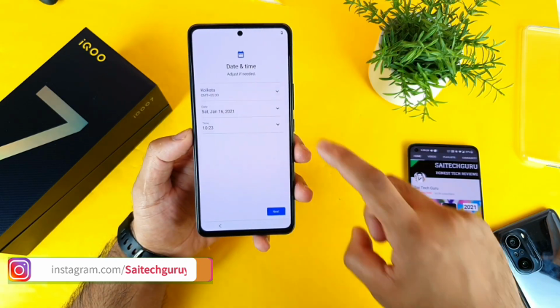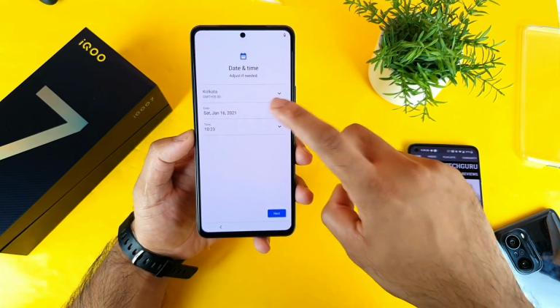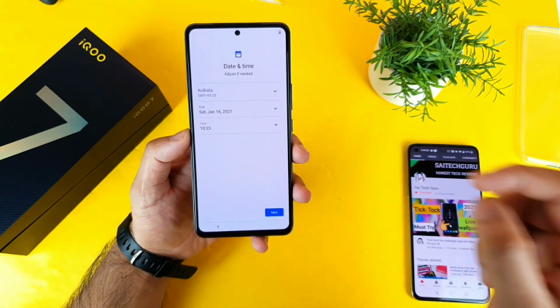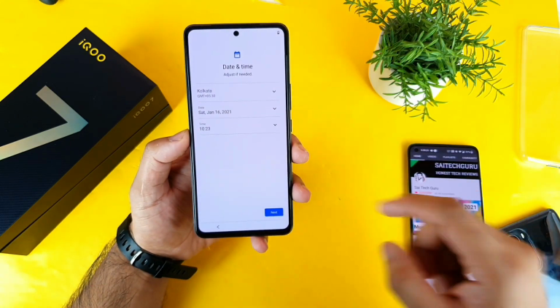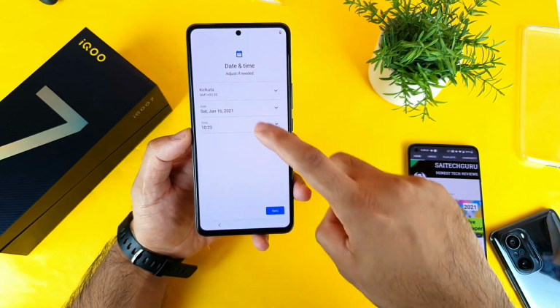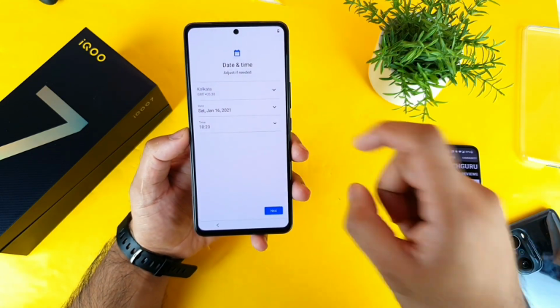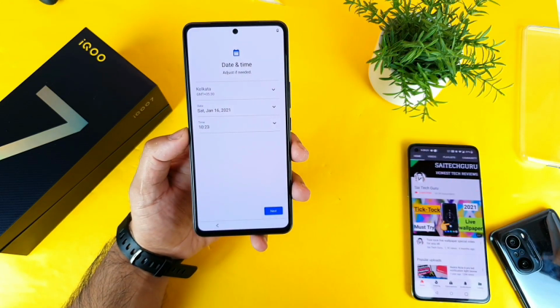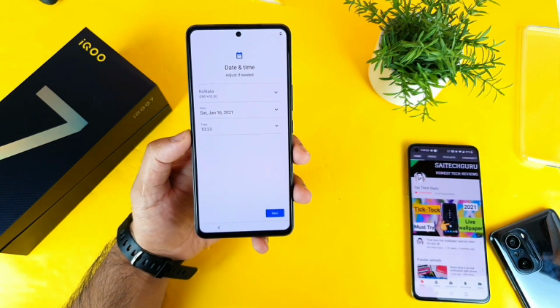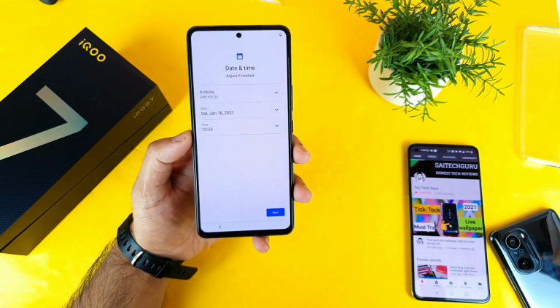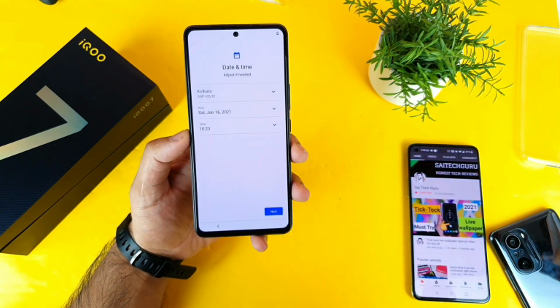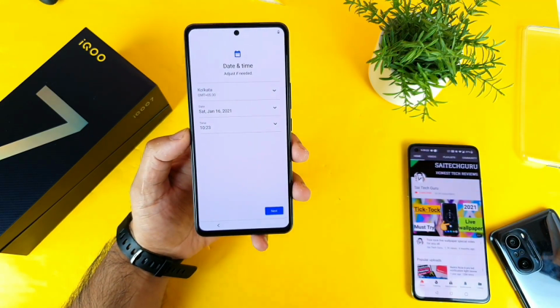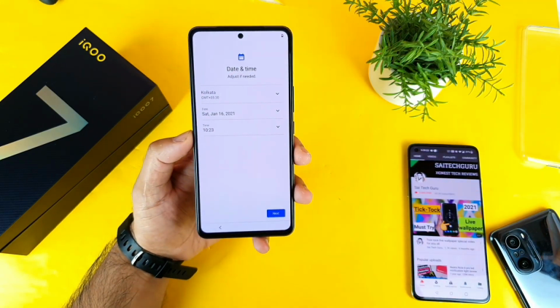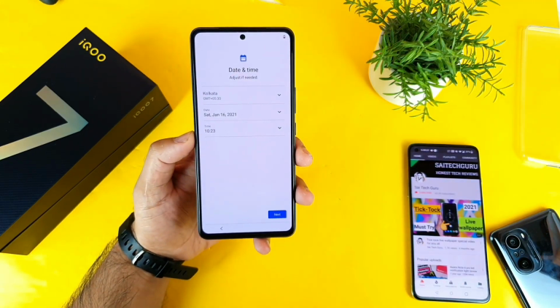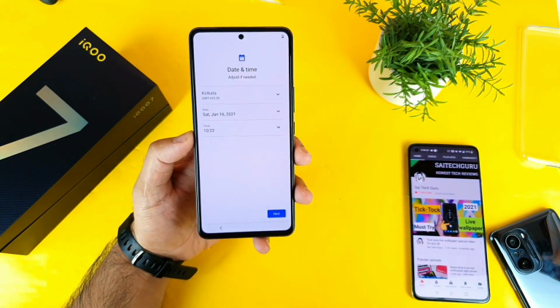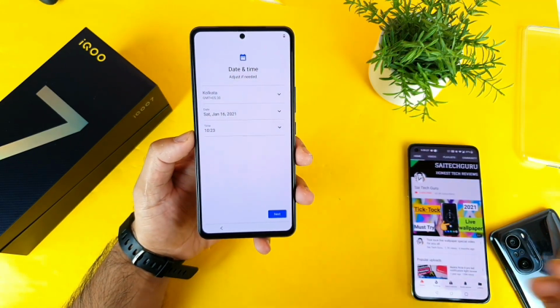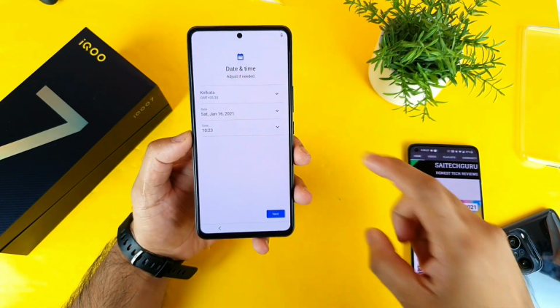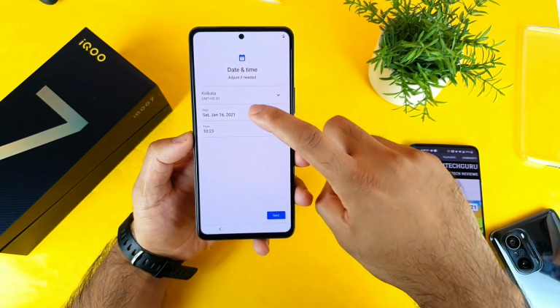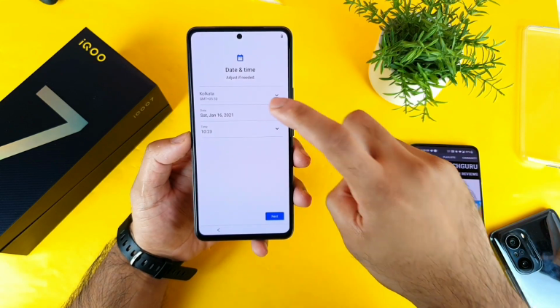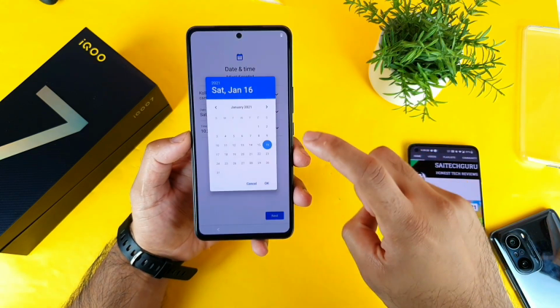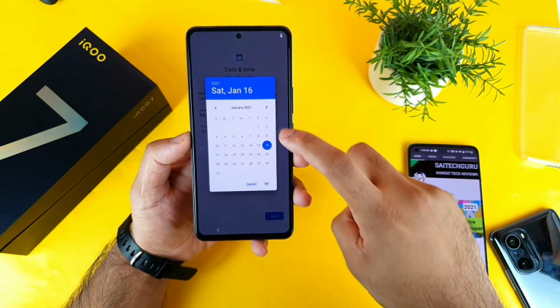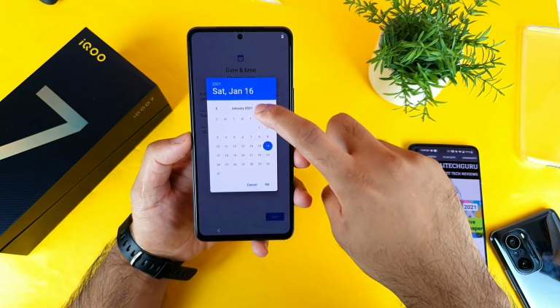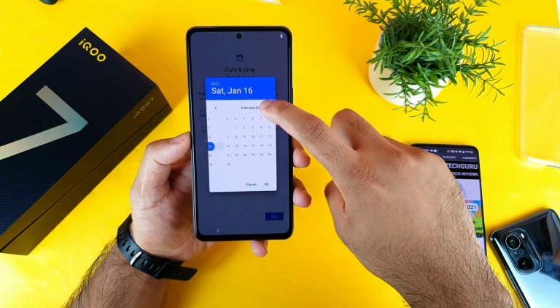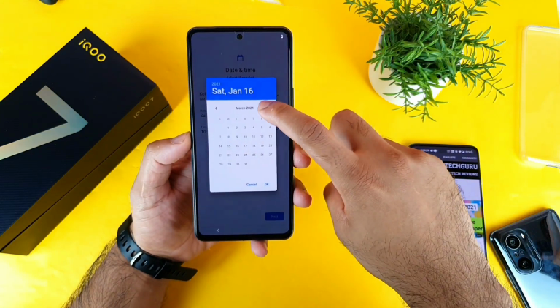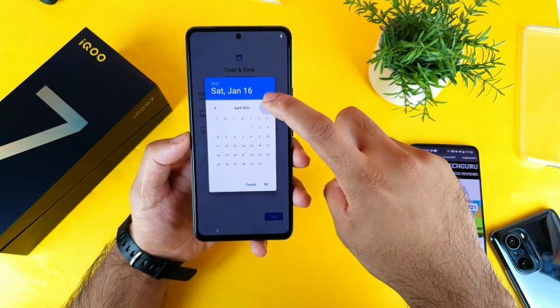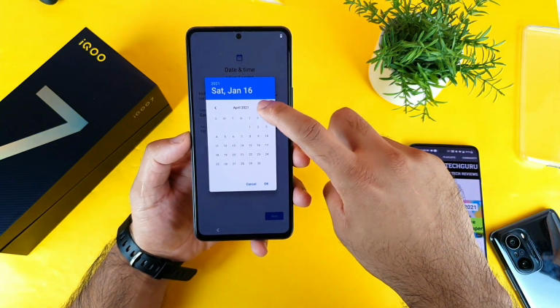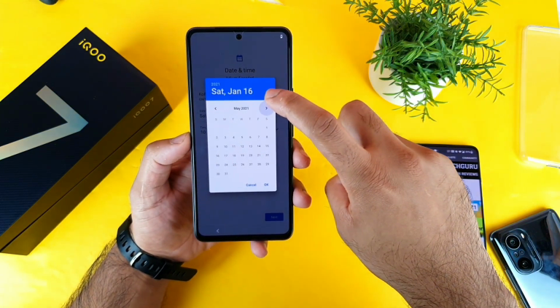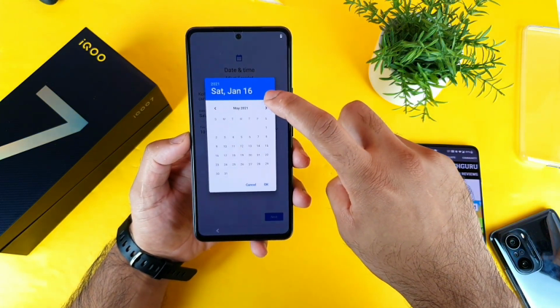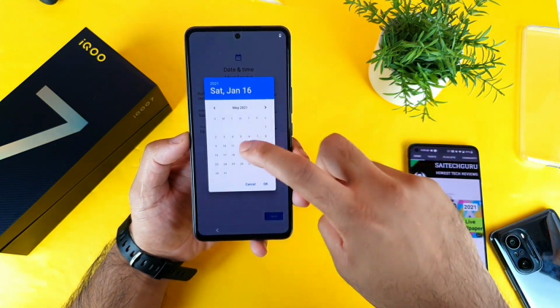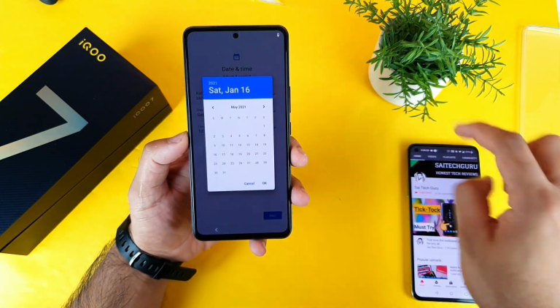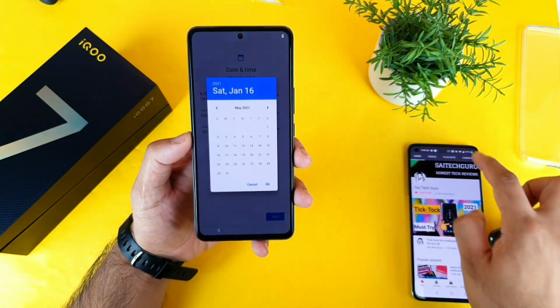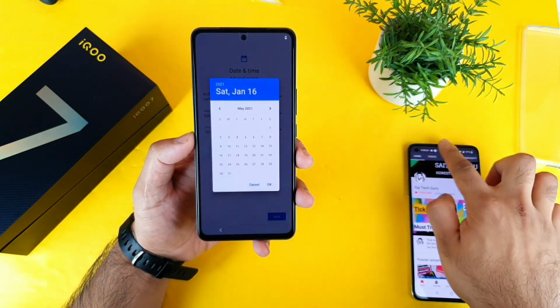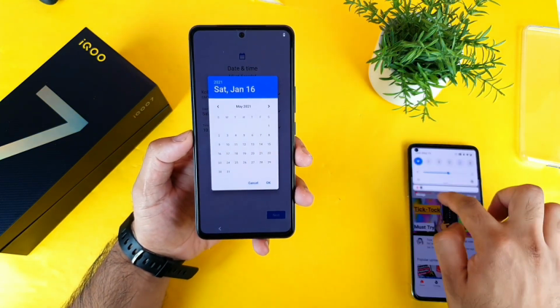So right now let me try to select the time and everything. I think today's date is about May 19th.